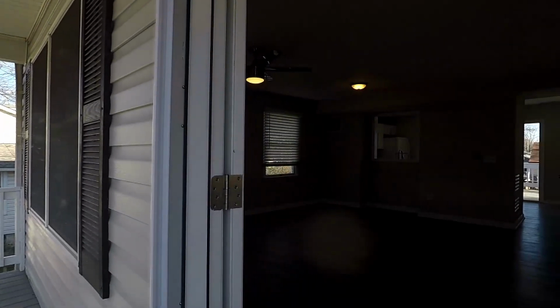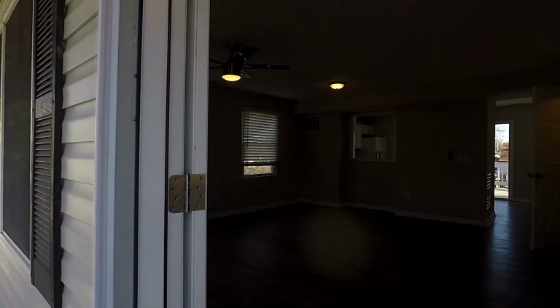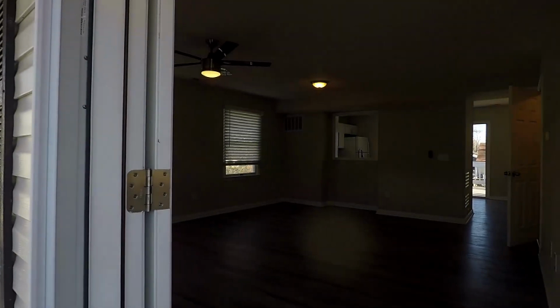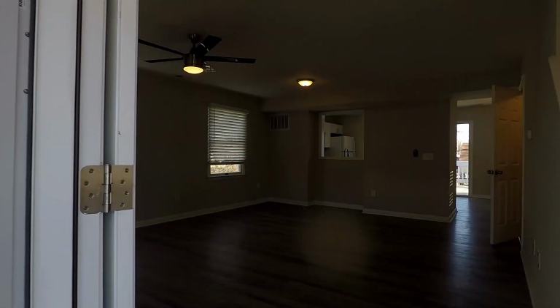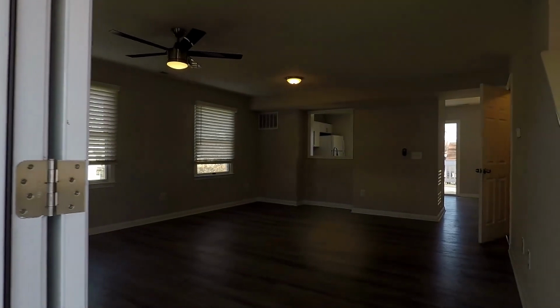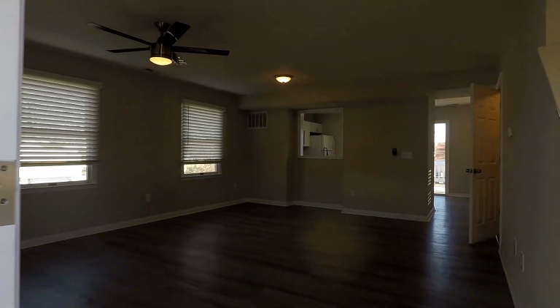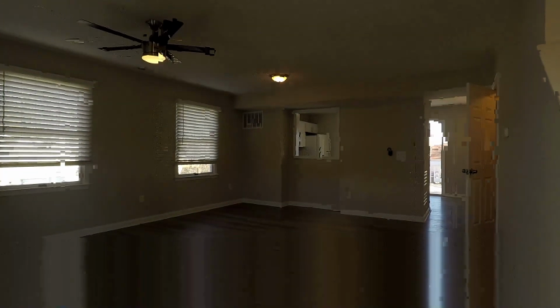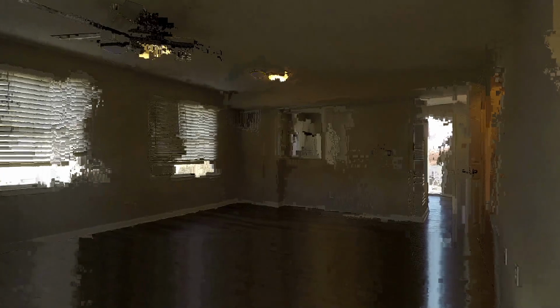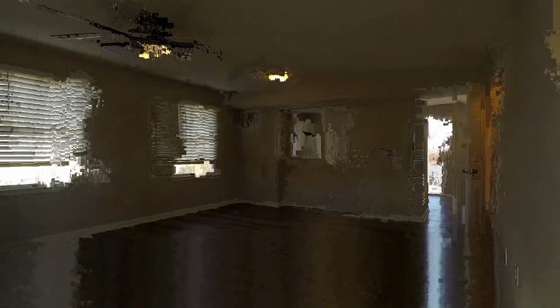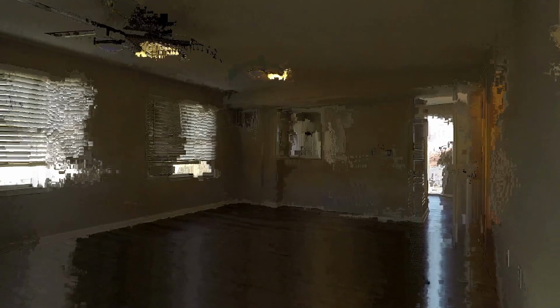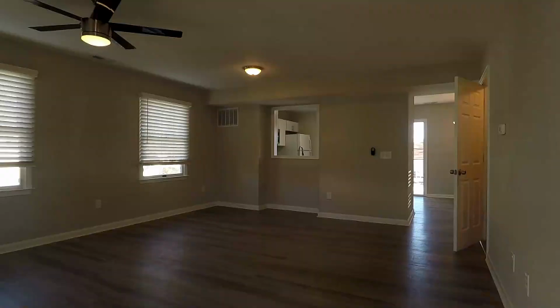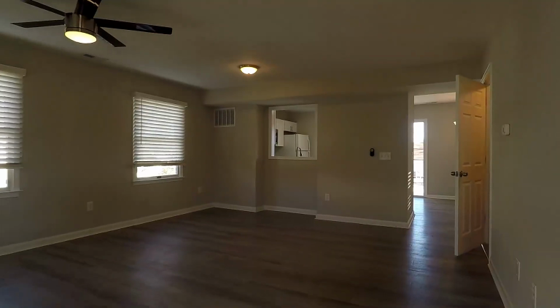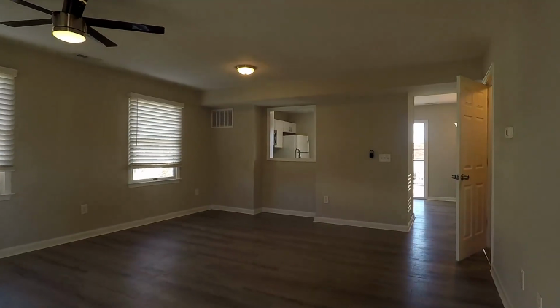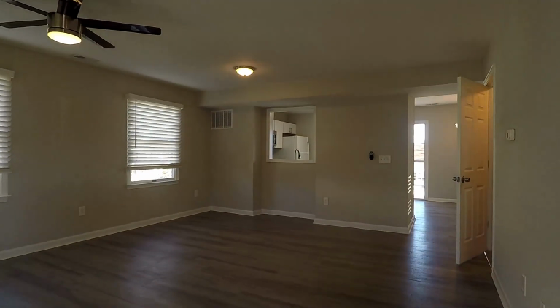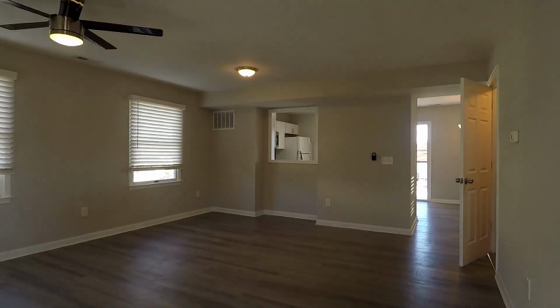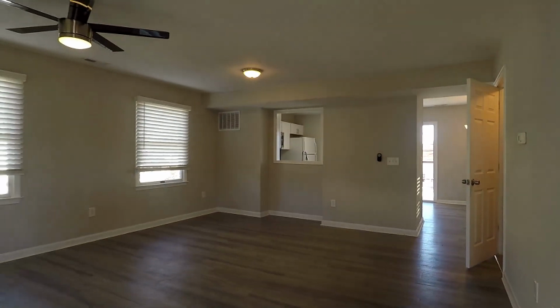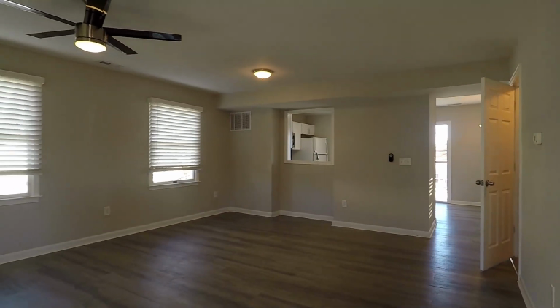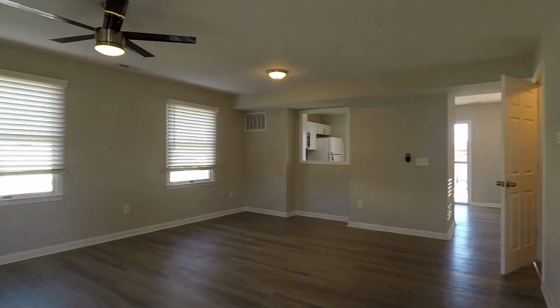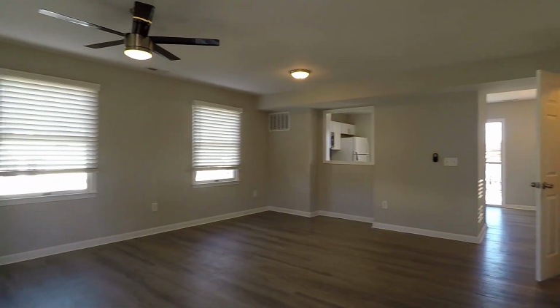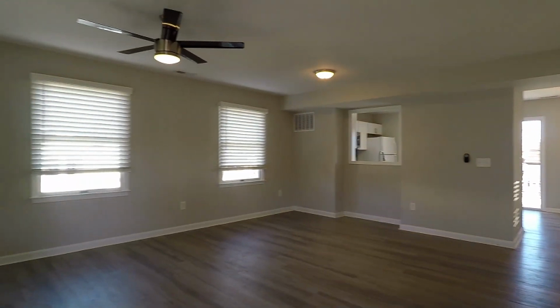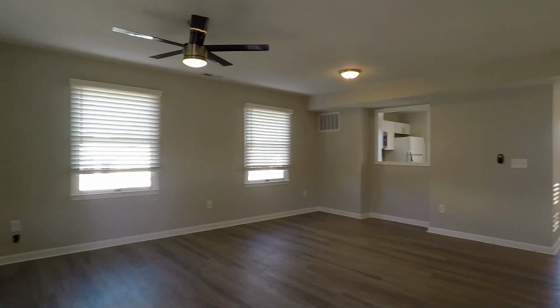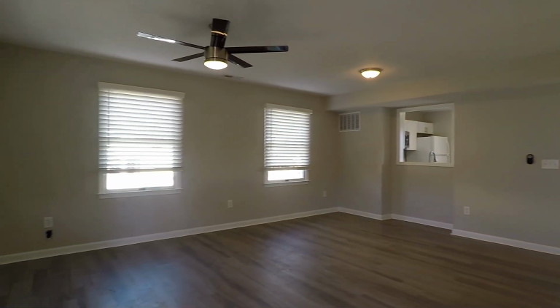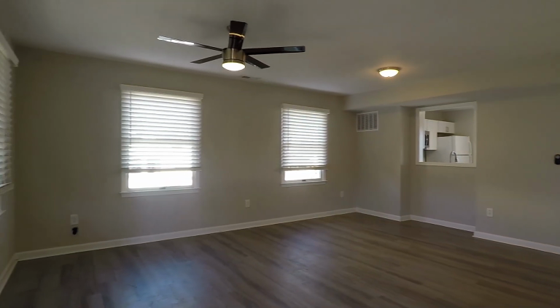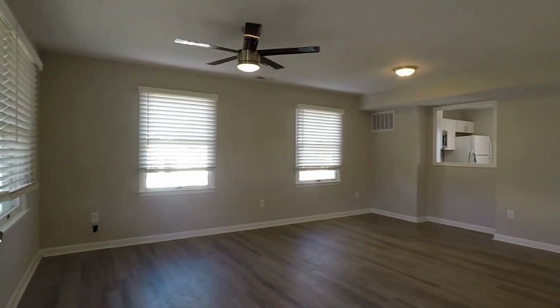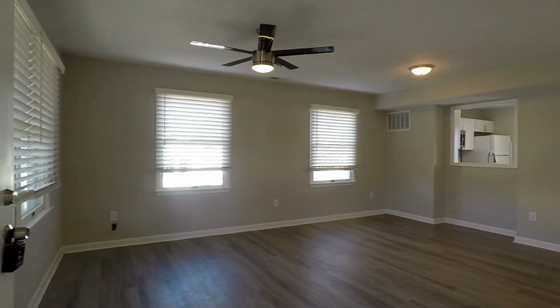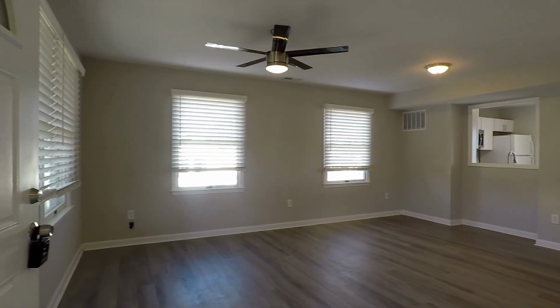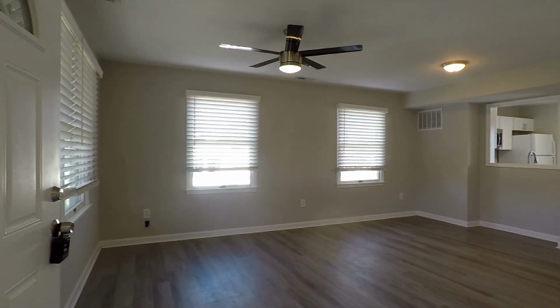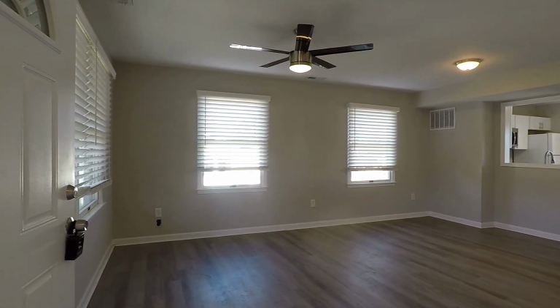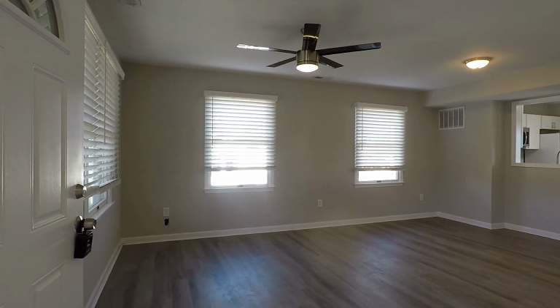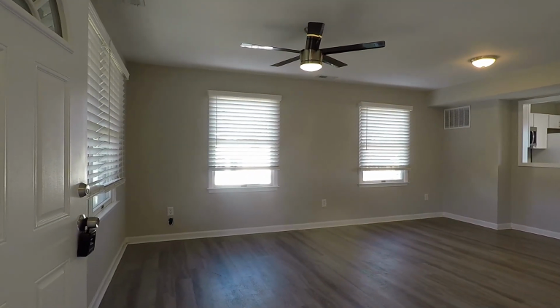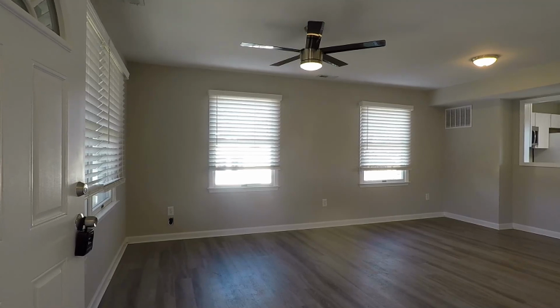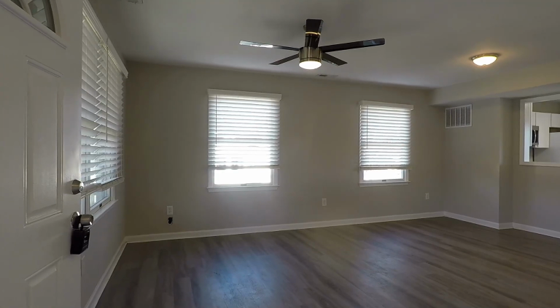Coming through the front door, you've got a huge open-plan living room and dining area, with plenty of windows for natural light.